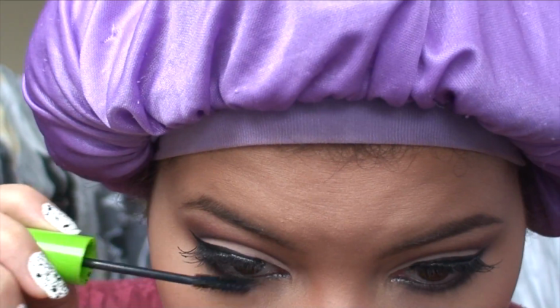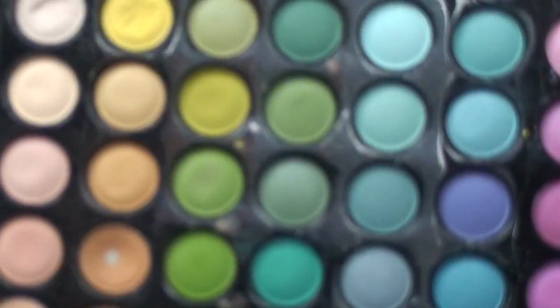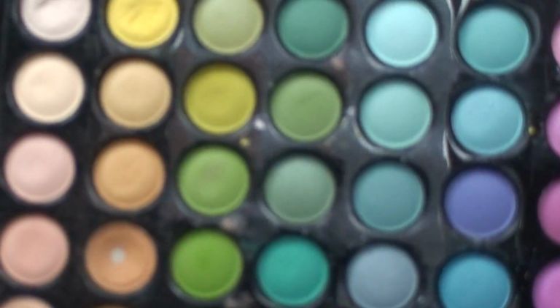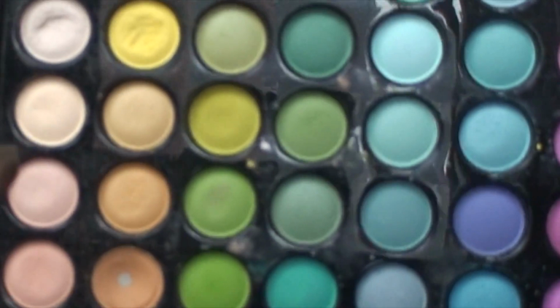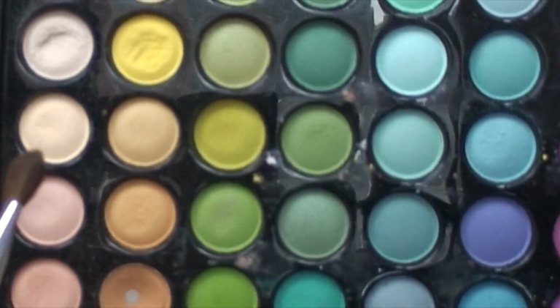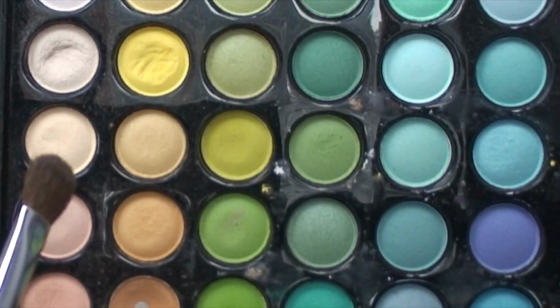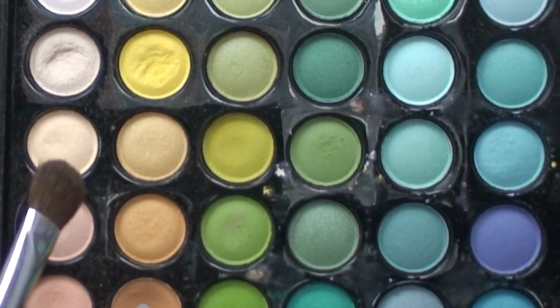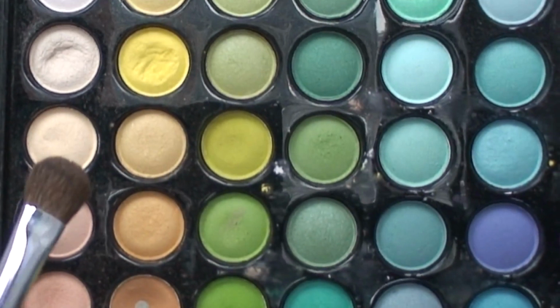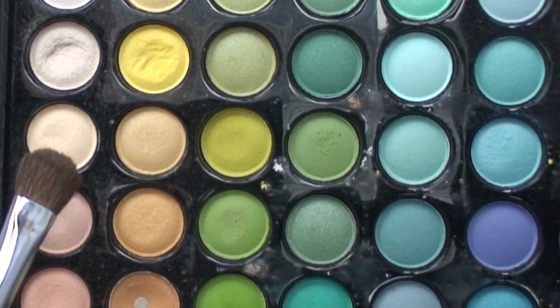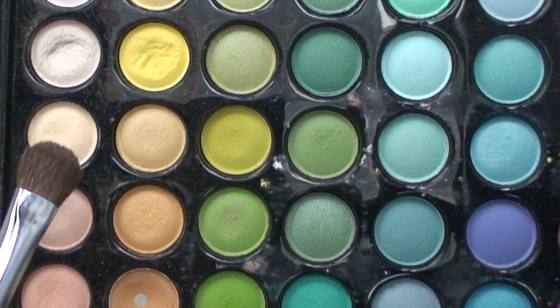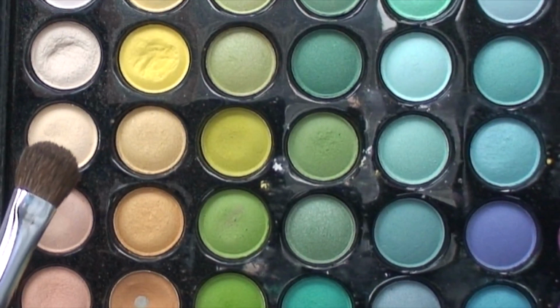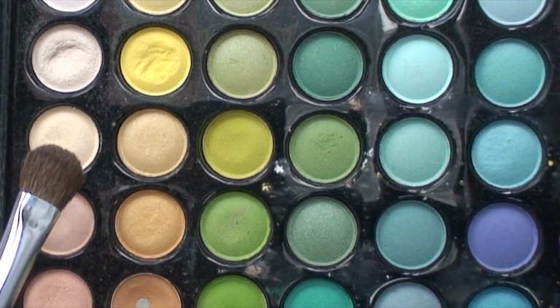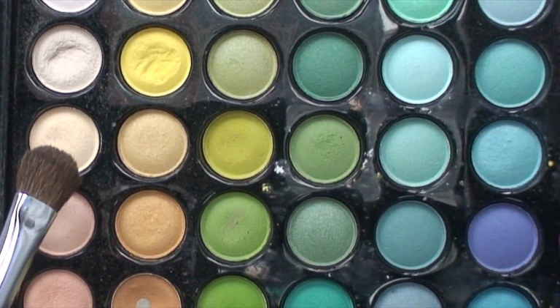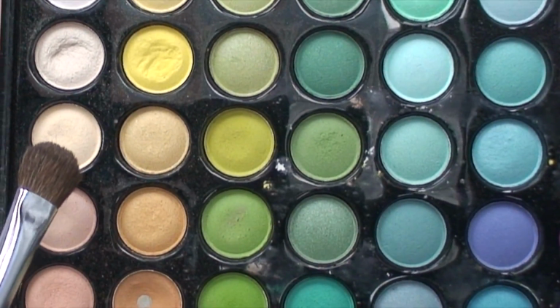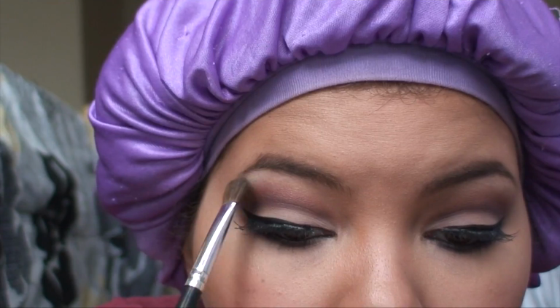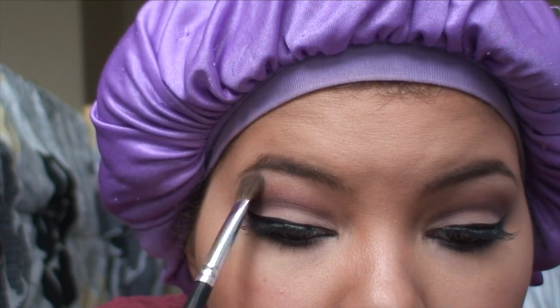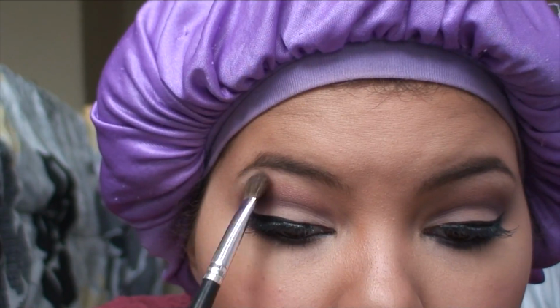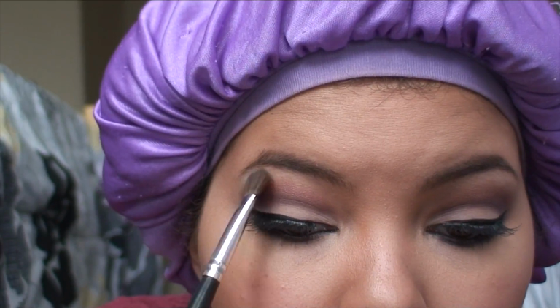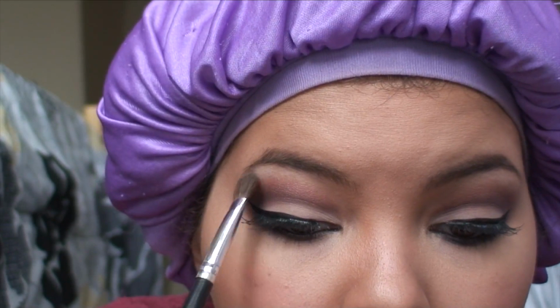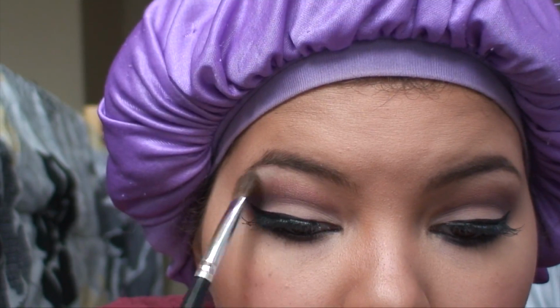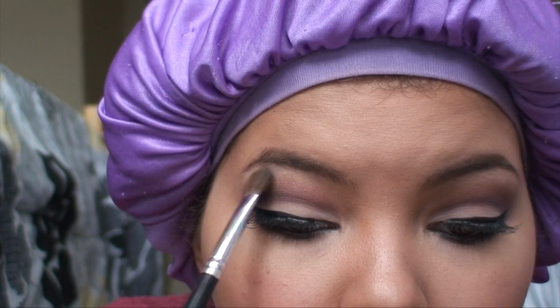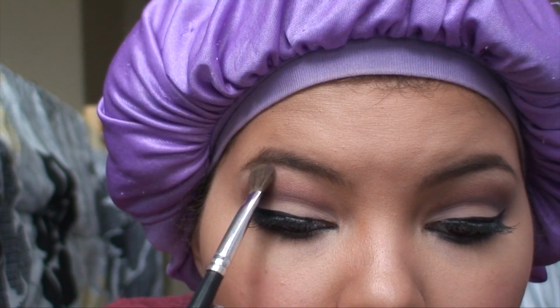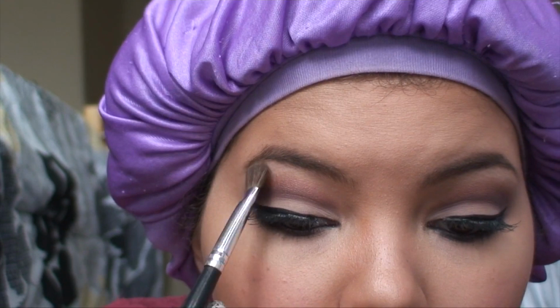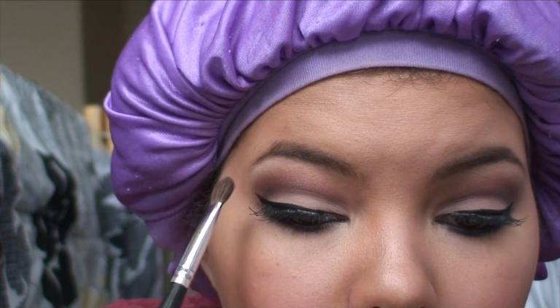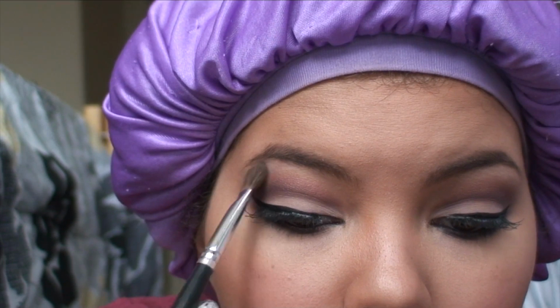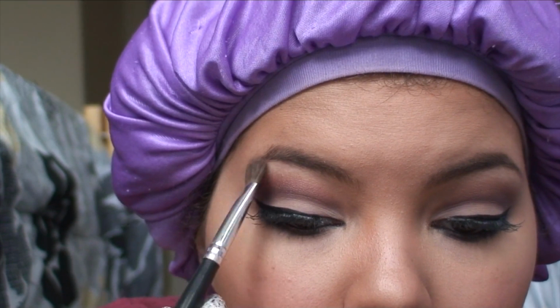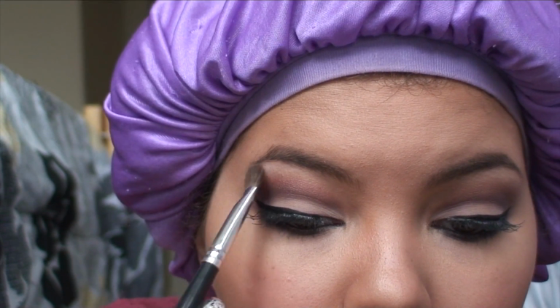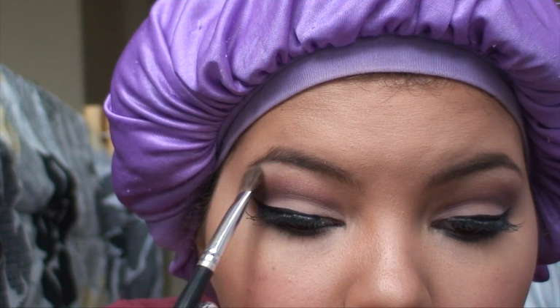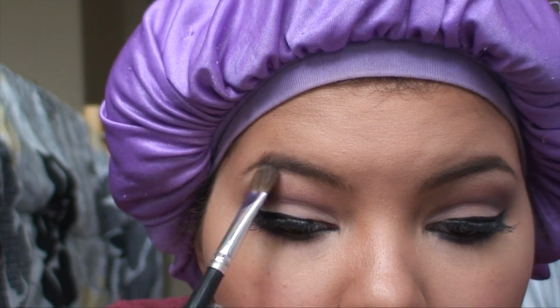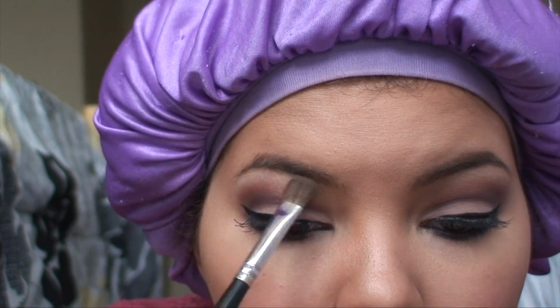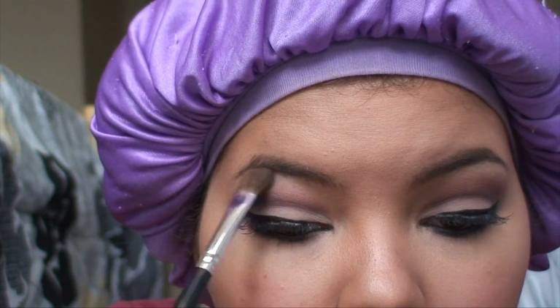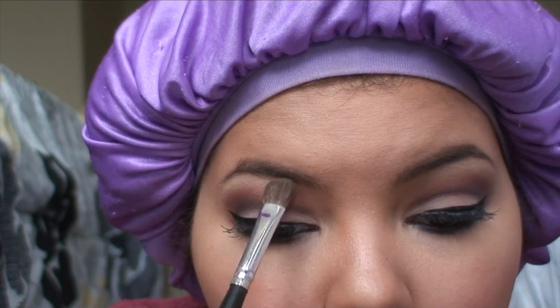Going back into the palette, I'm going to take this matte cream color and just apply it underneath my eyebrows as a highlight.